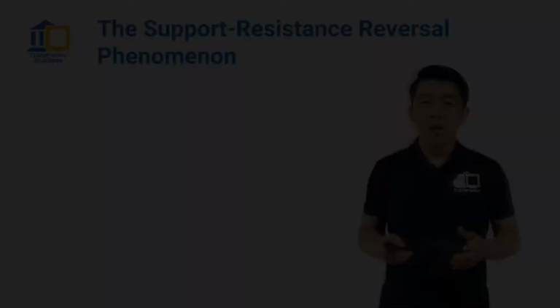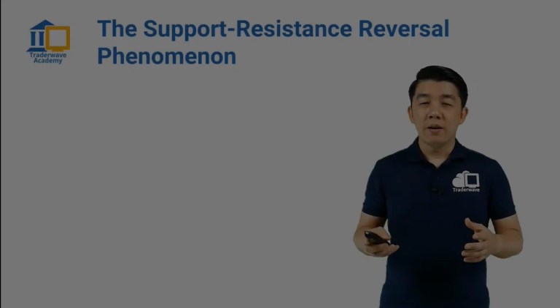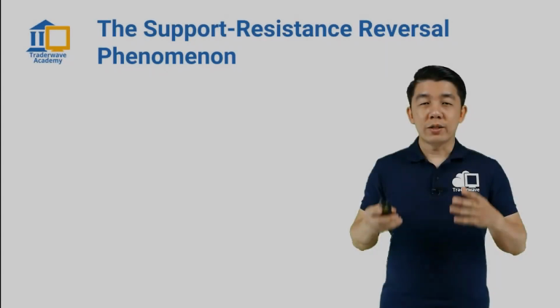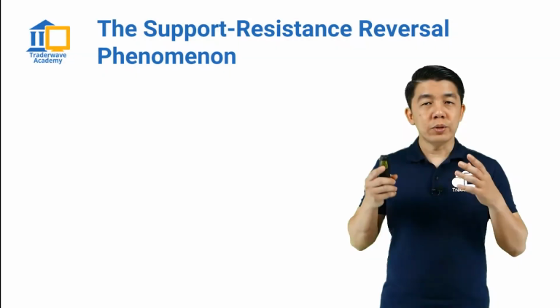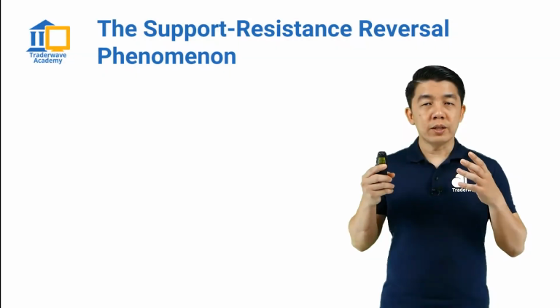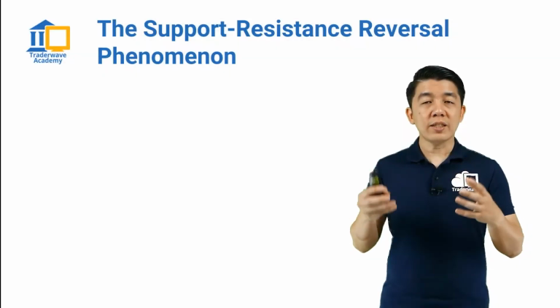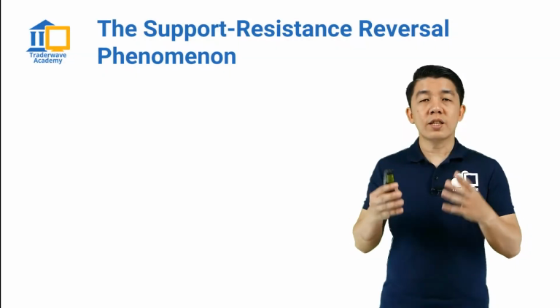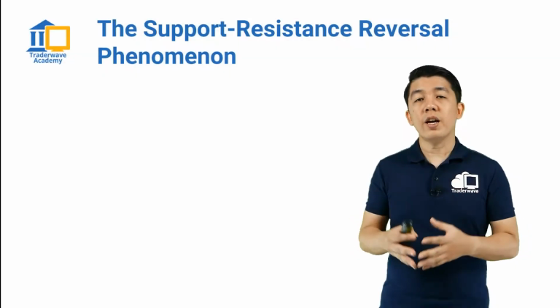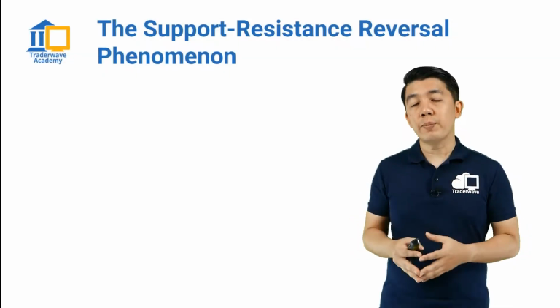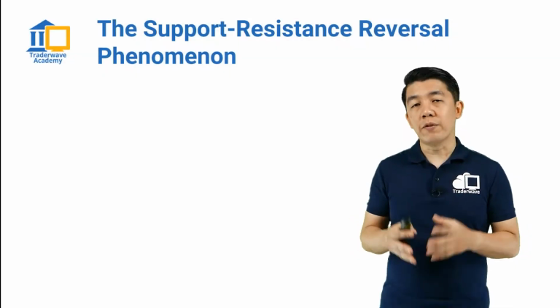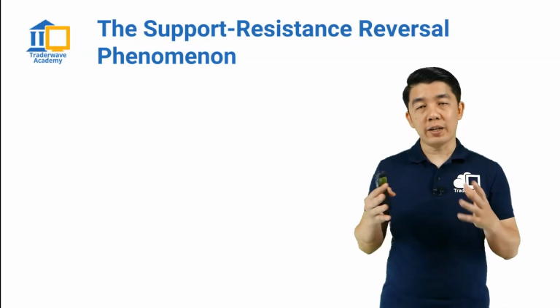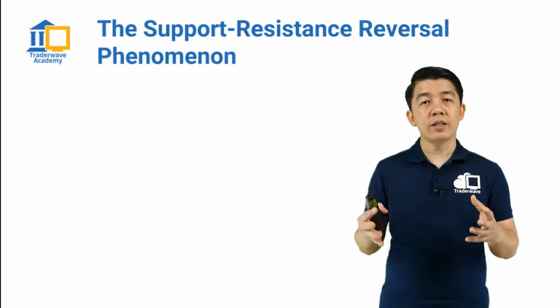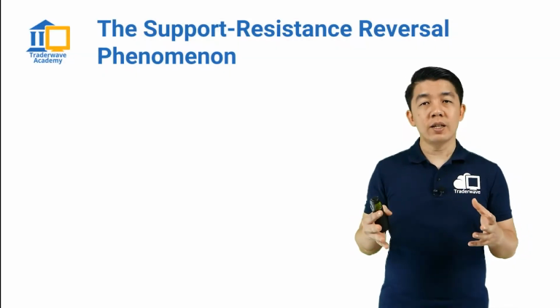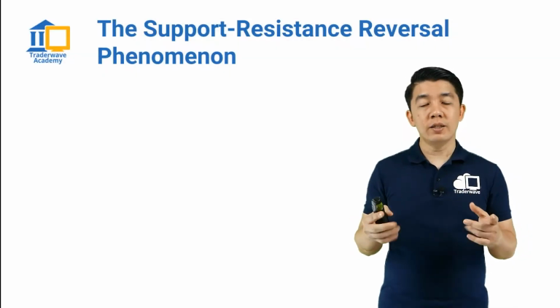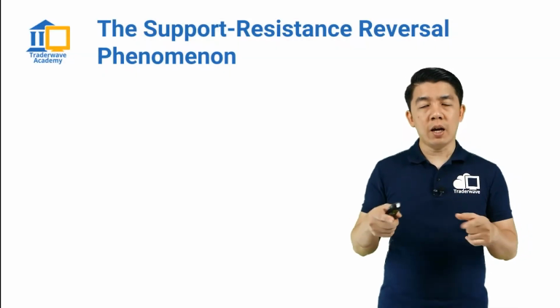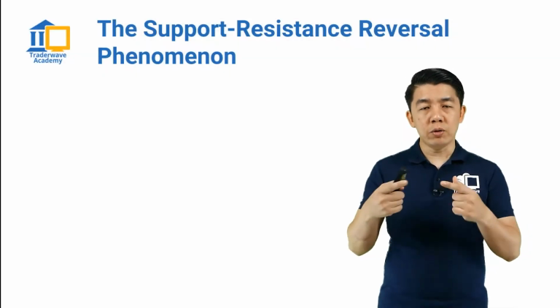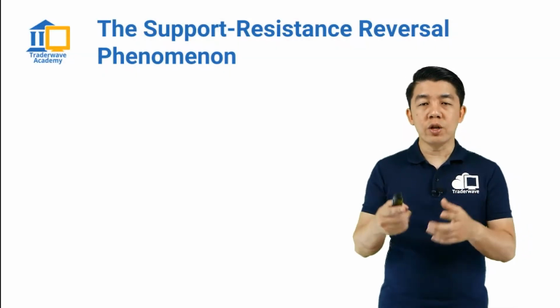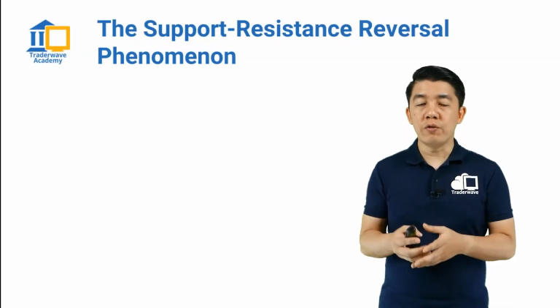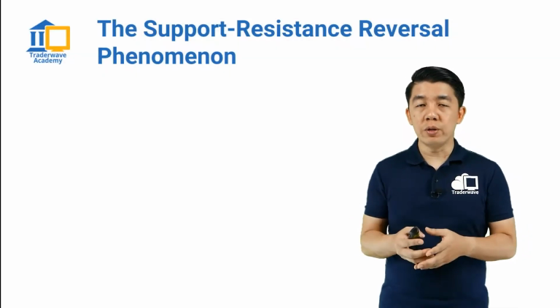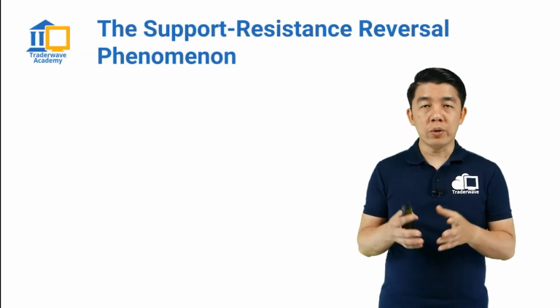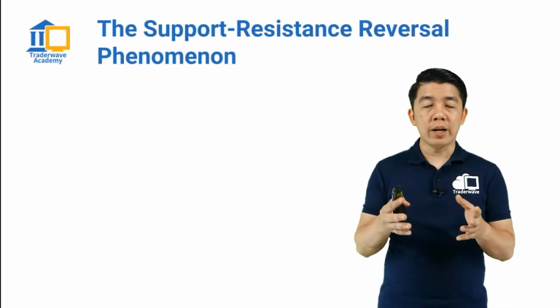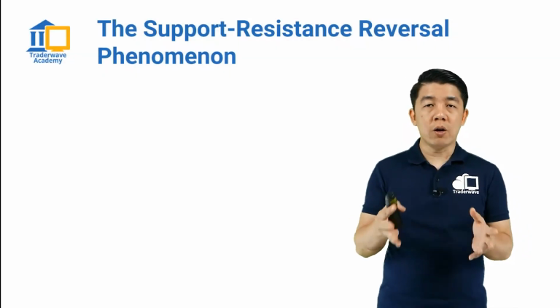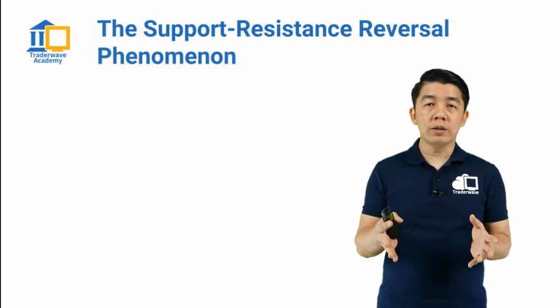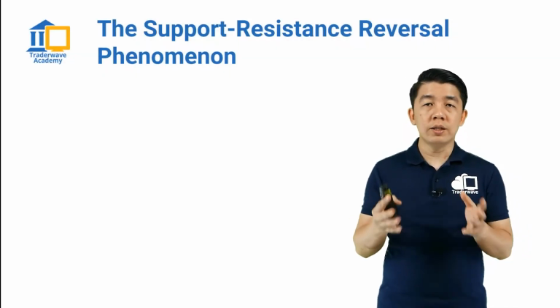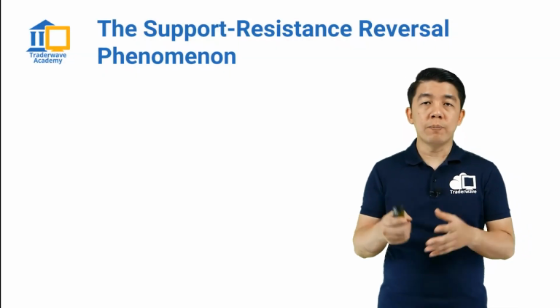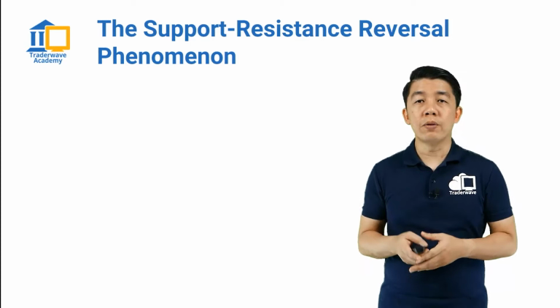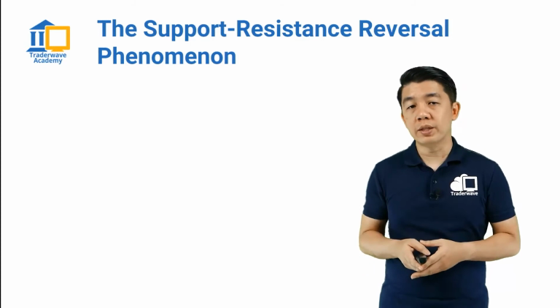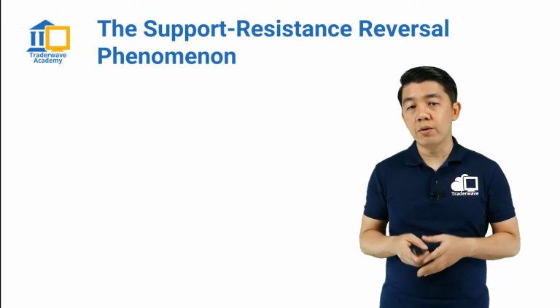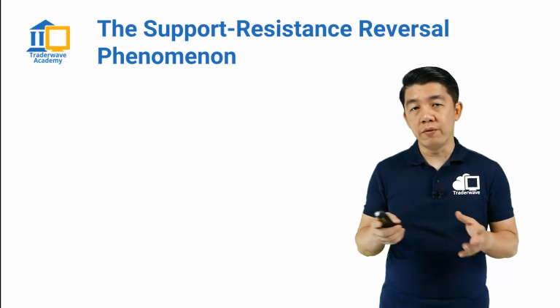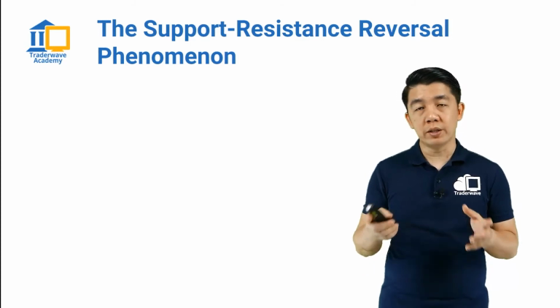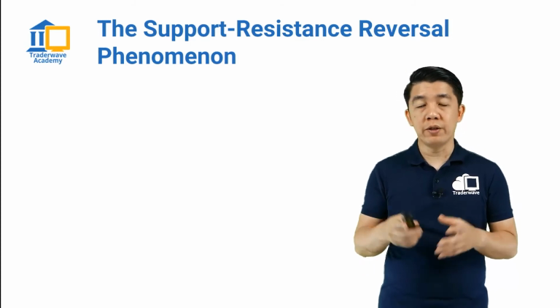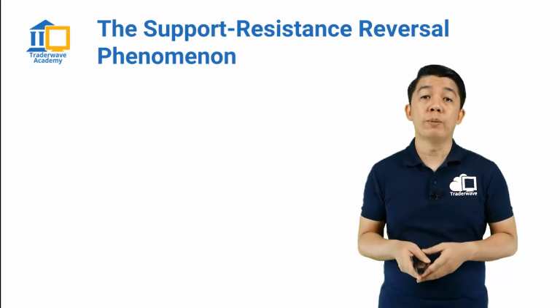The next key aspect of technical analysis I want to share with you is what I call the support-resistance reversal phenomenon.